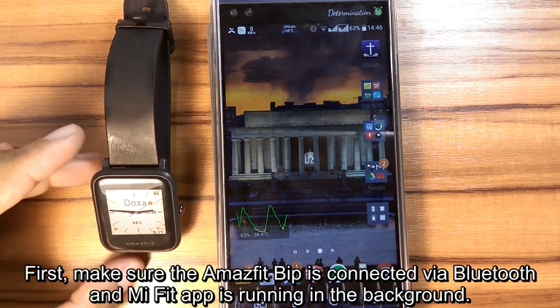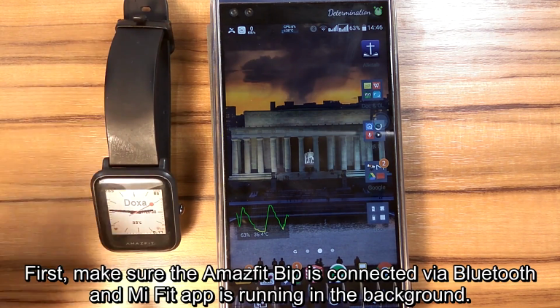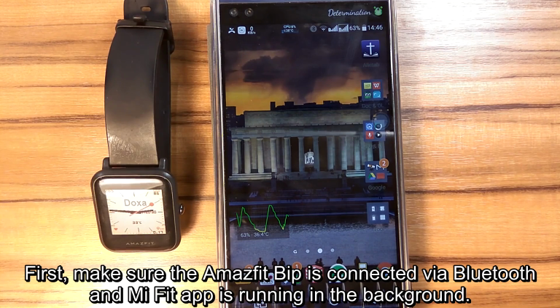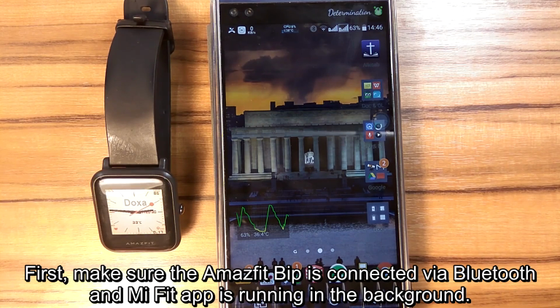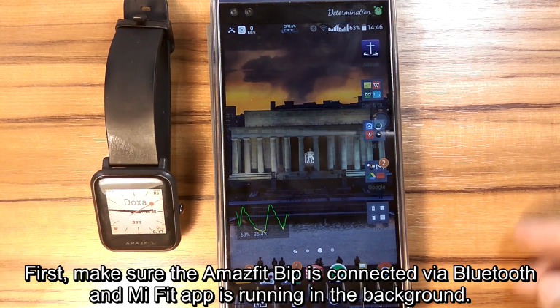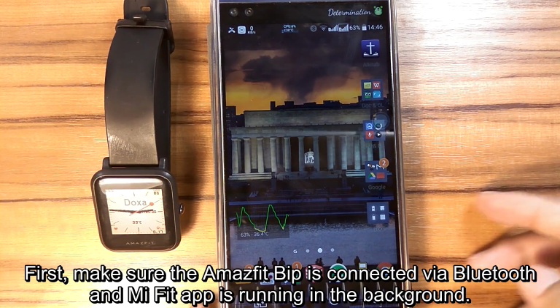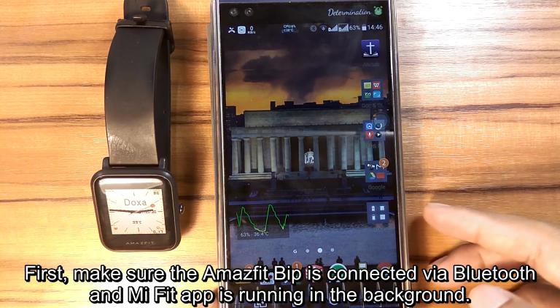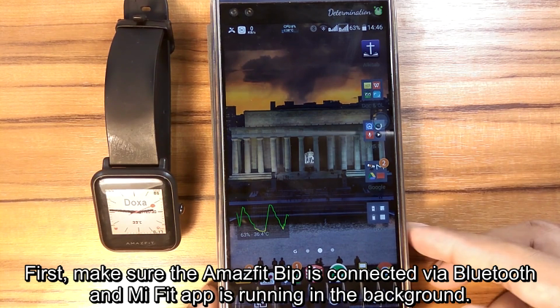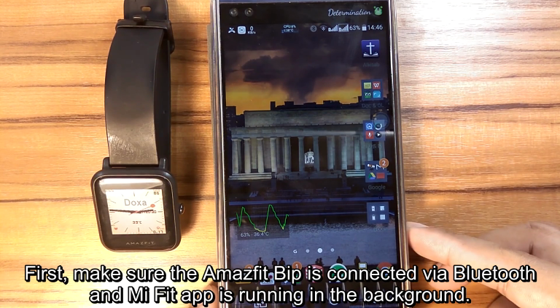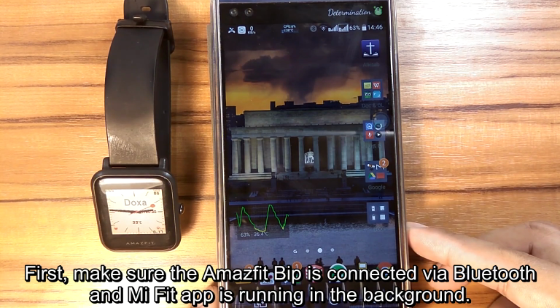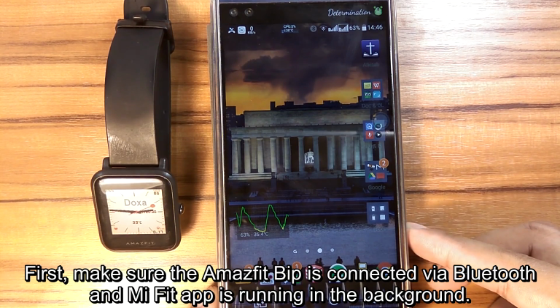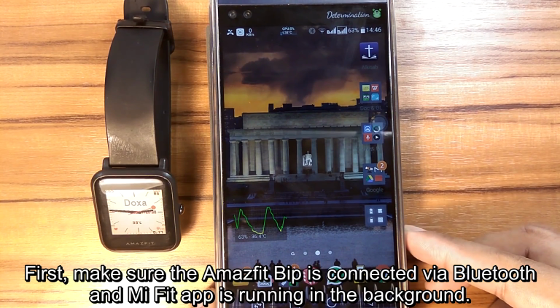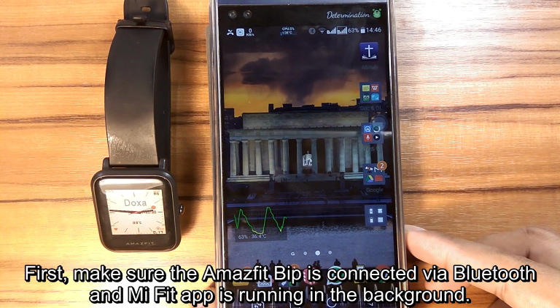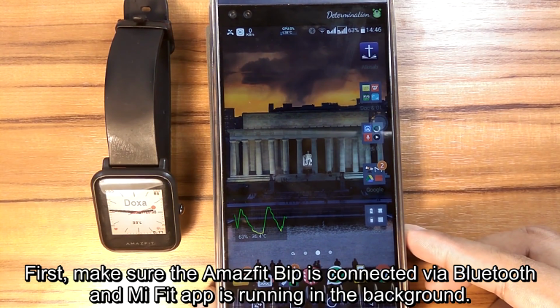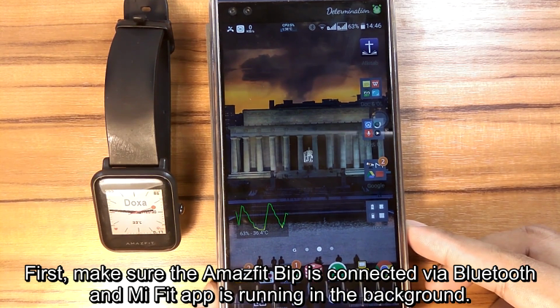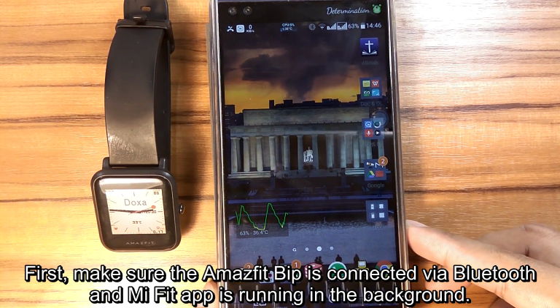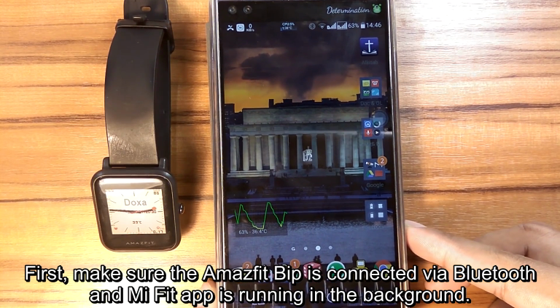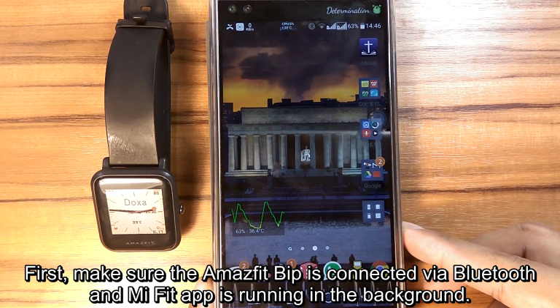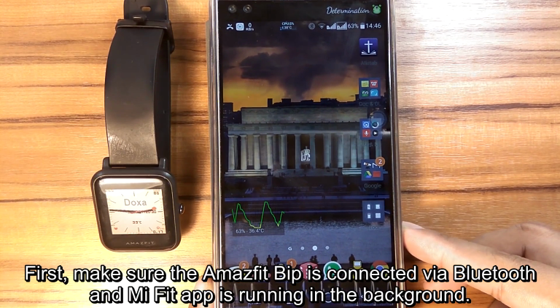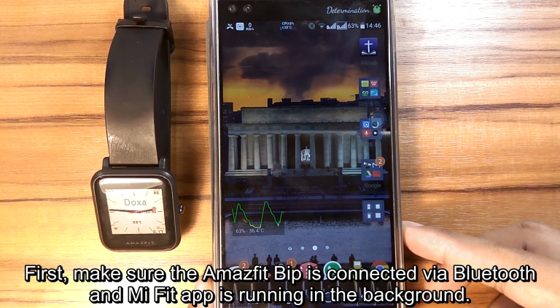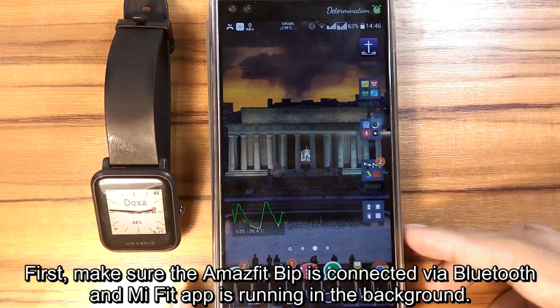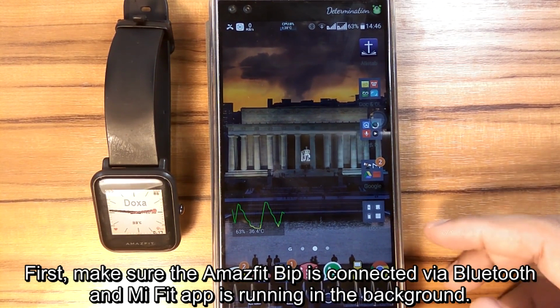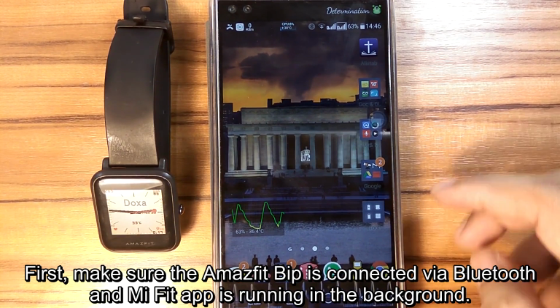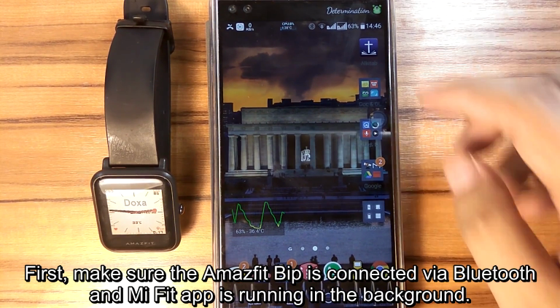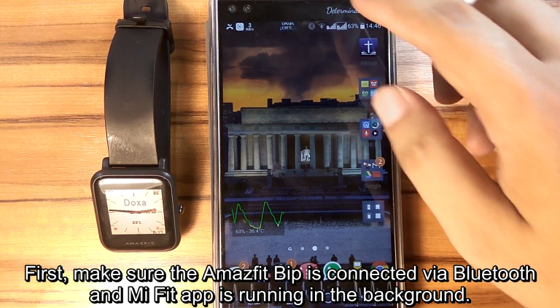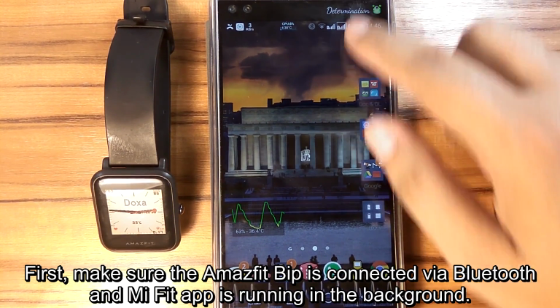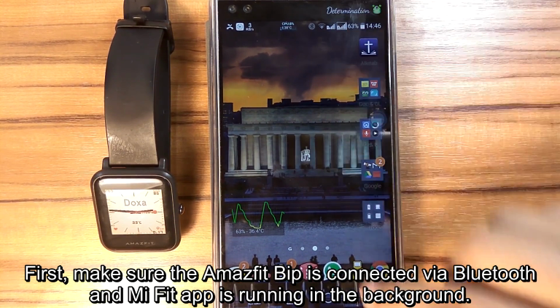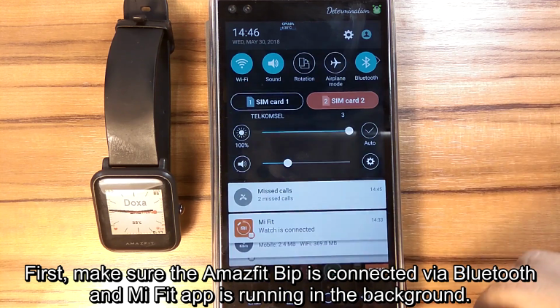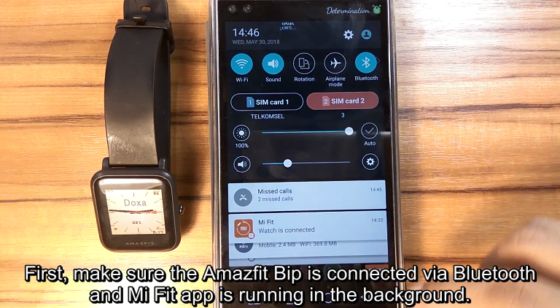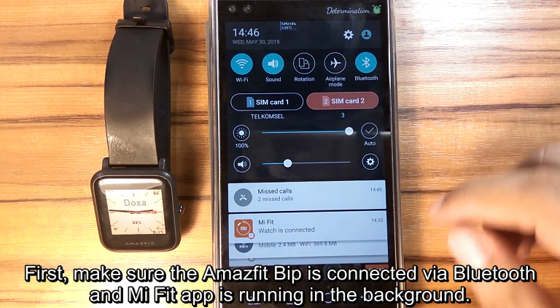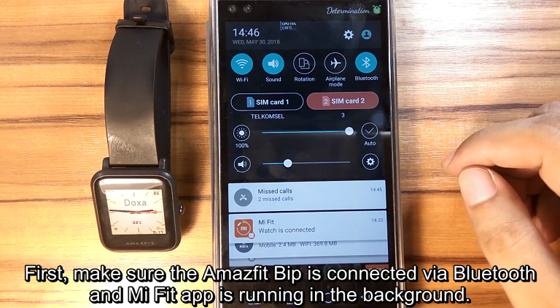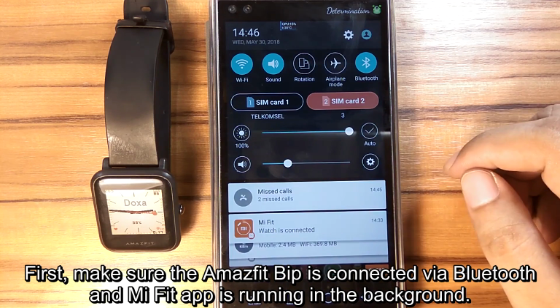First, make sure the Amazfit Bip is connected via Bluetooth and the Amazfit app is running in the background.